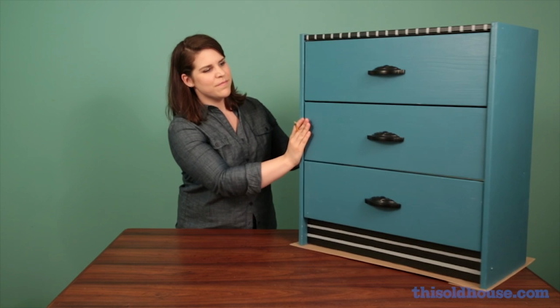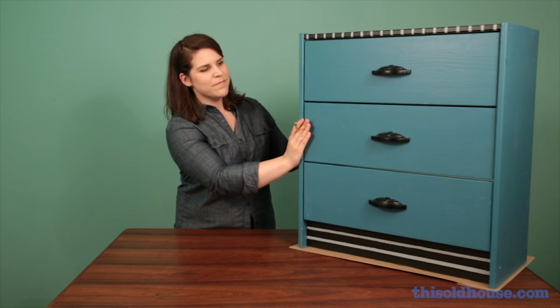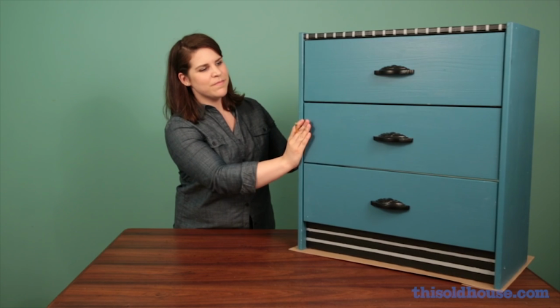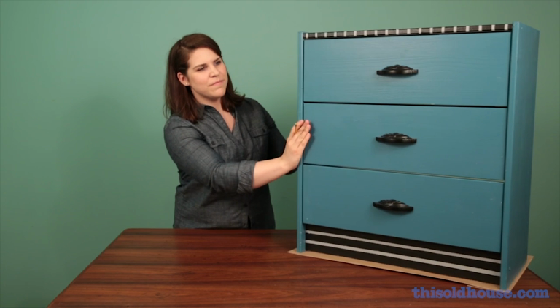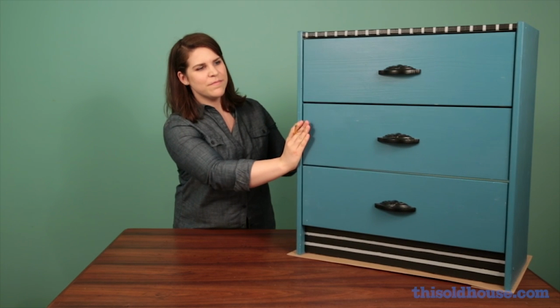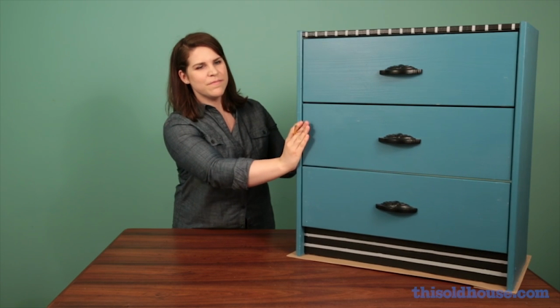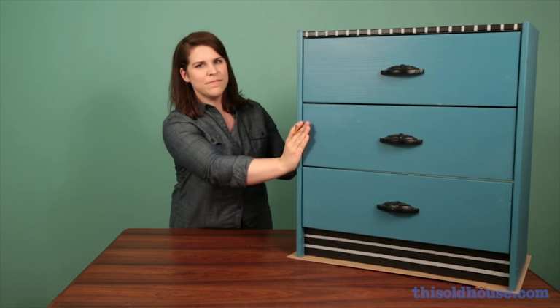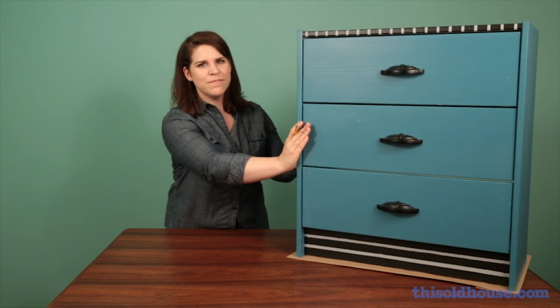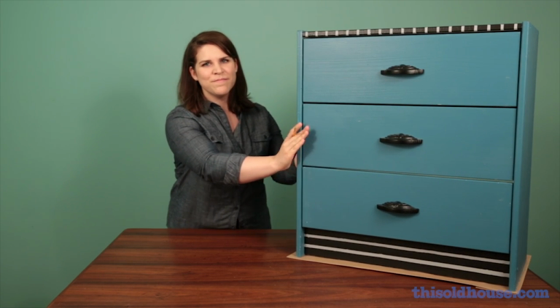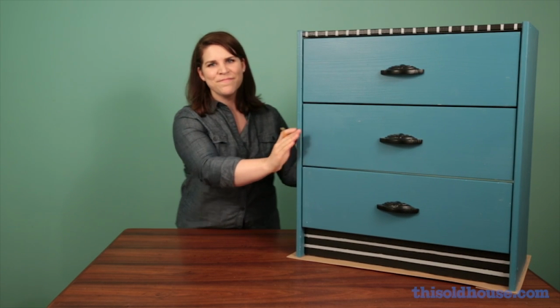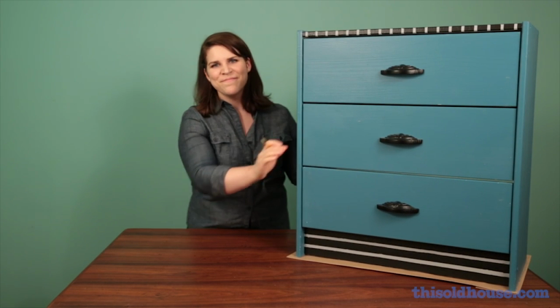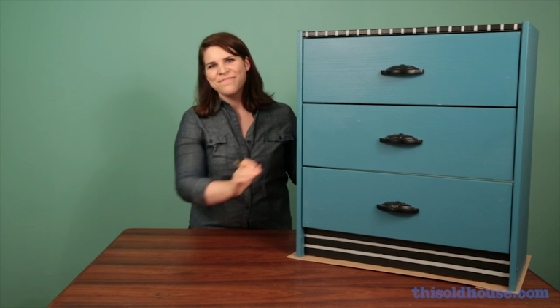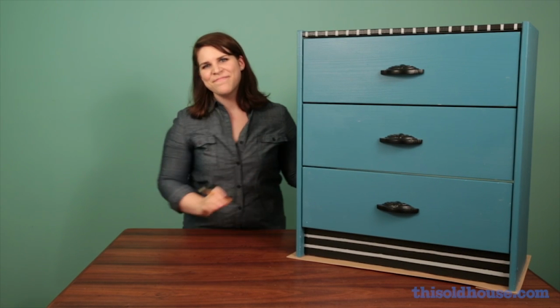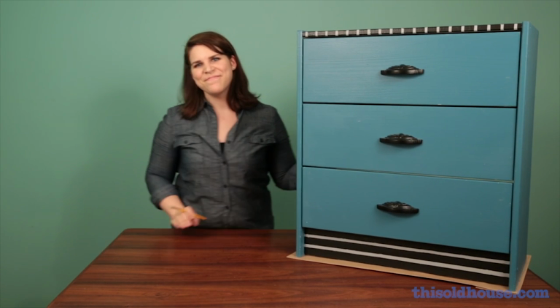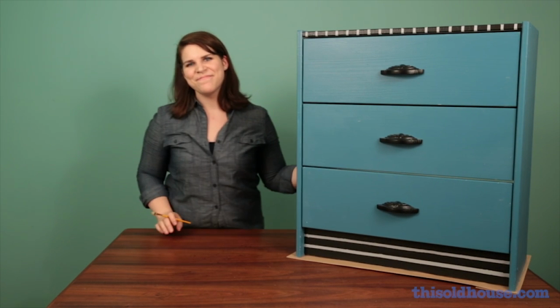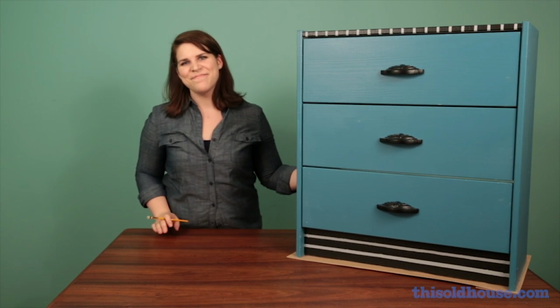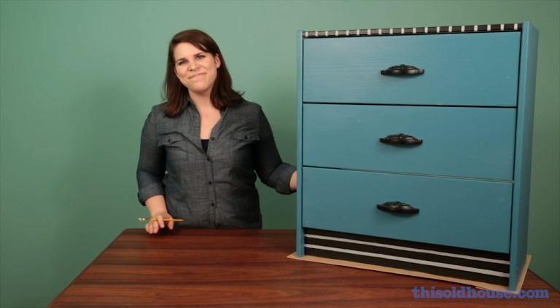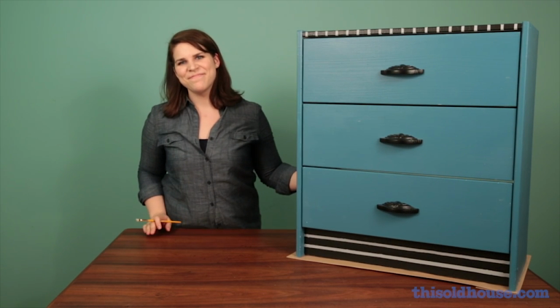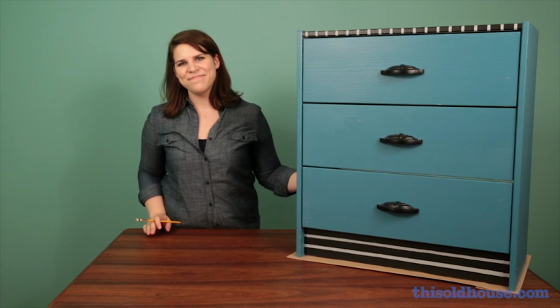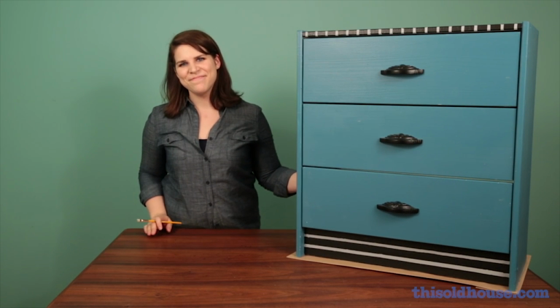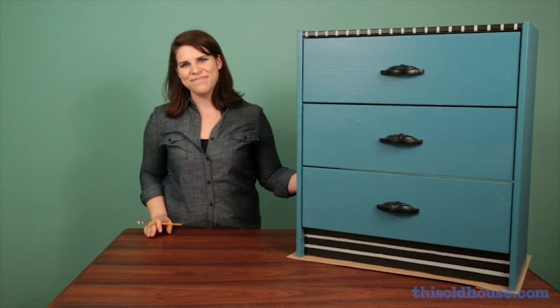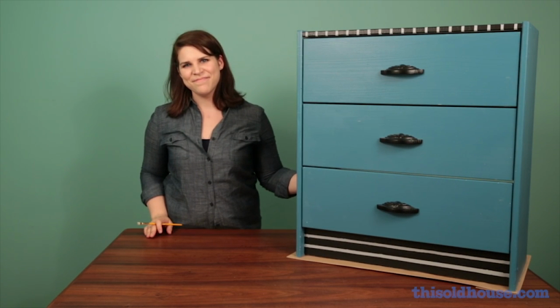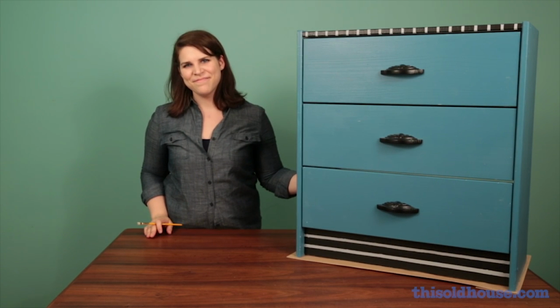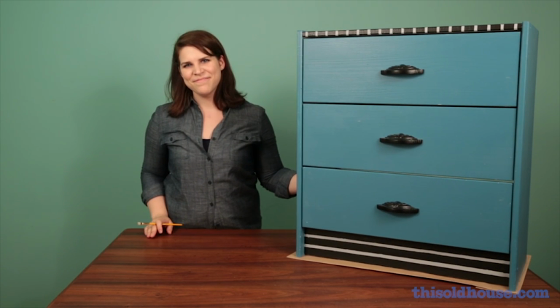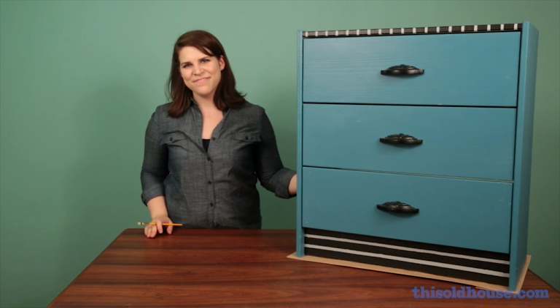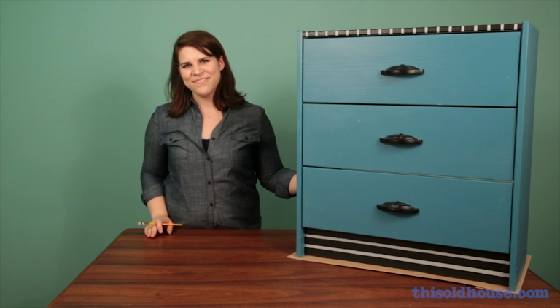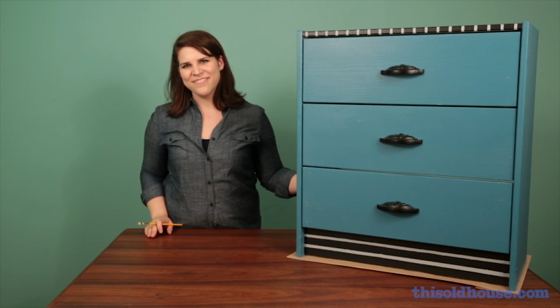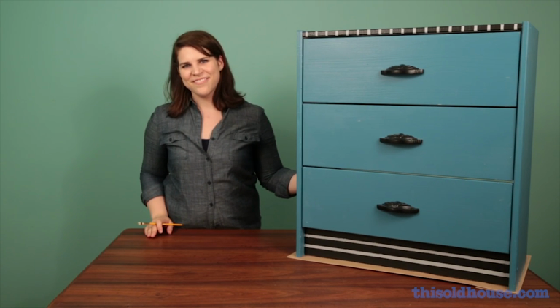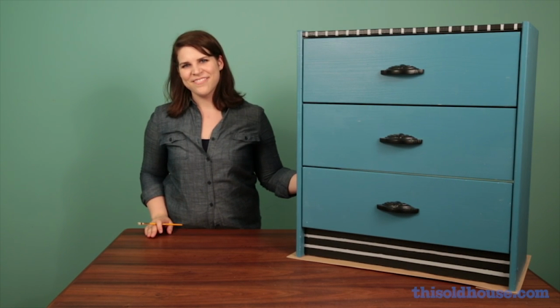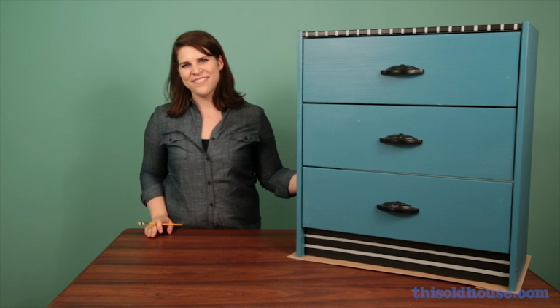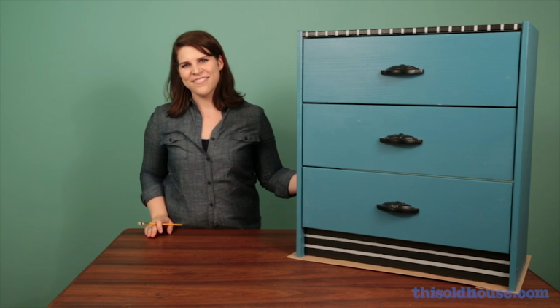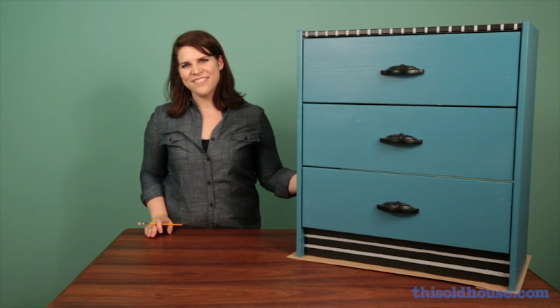Attach the bin pulls, then assemble the dresser. Now you've got a new piece with a colorful, roaring '20s style.